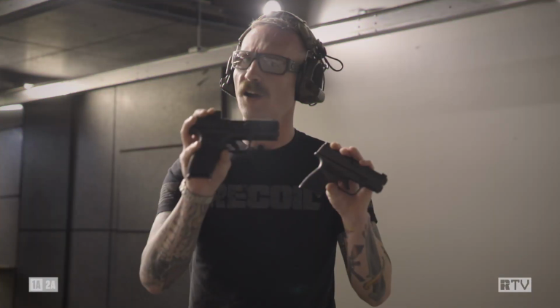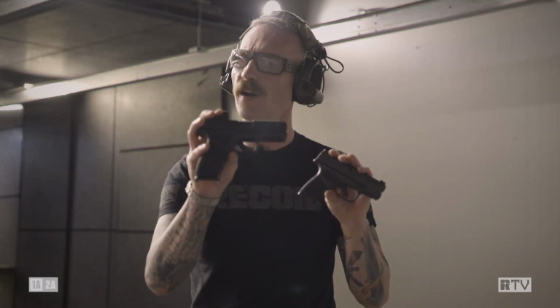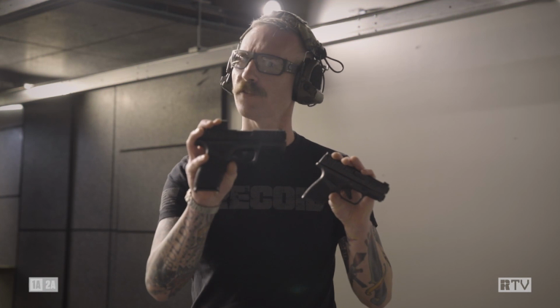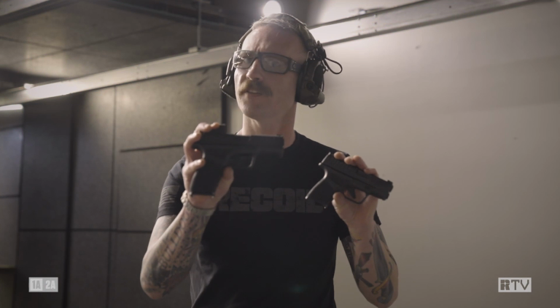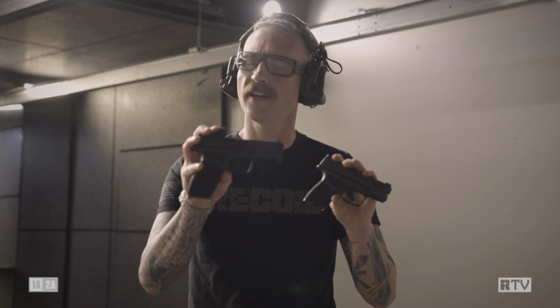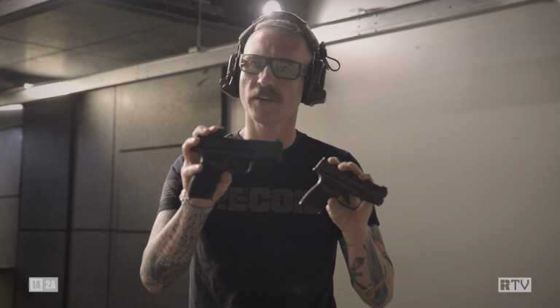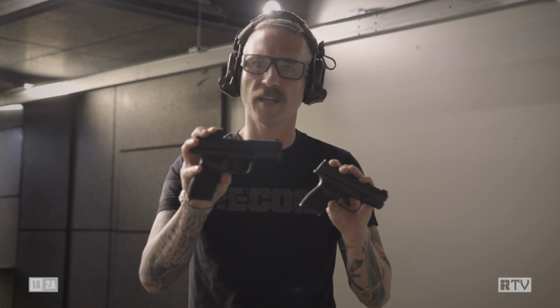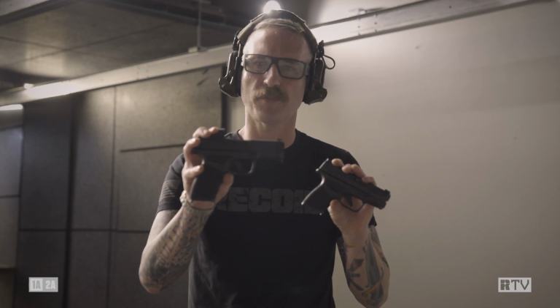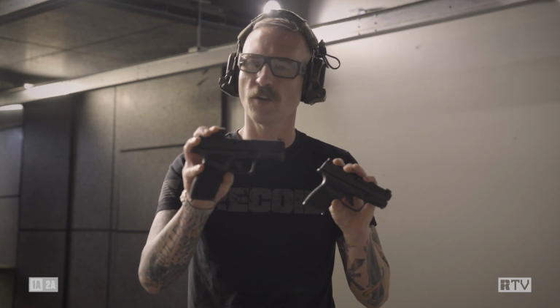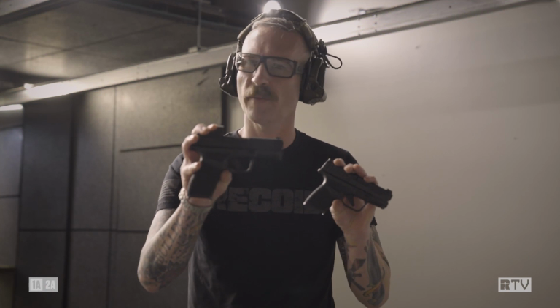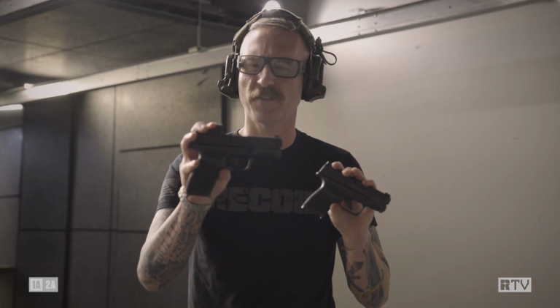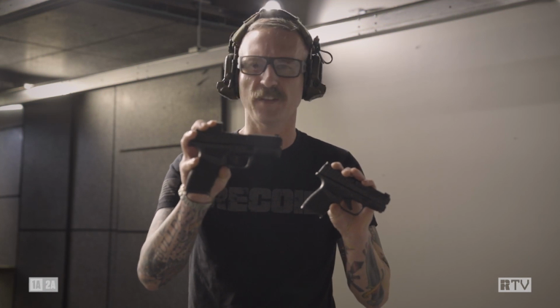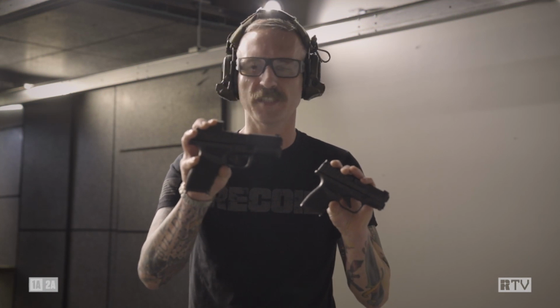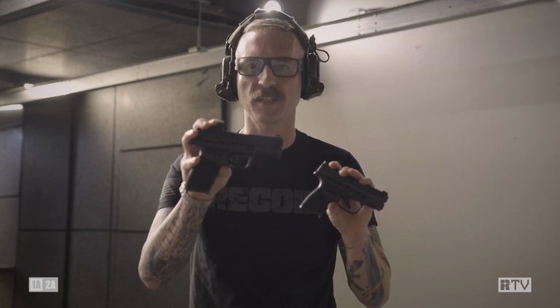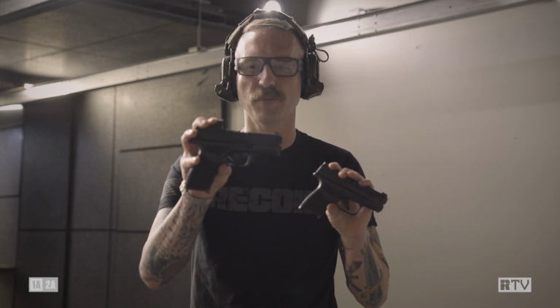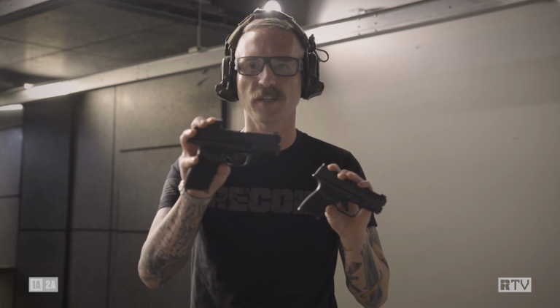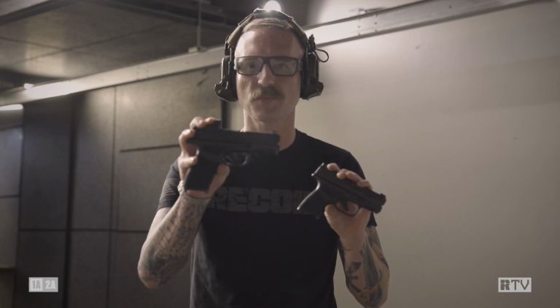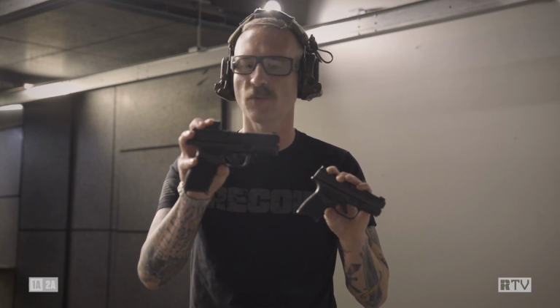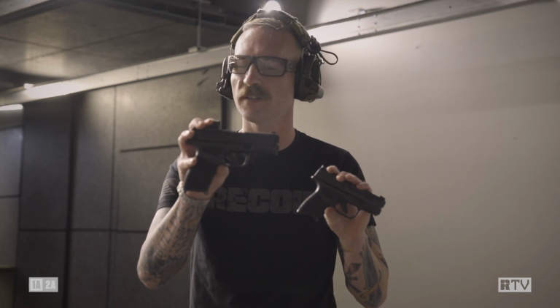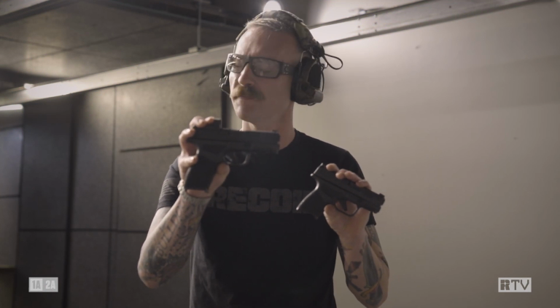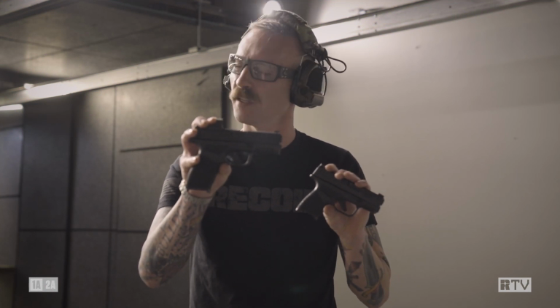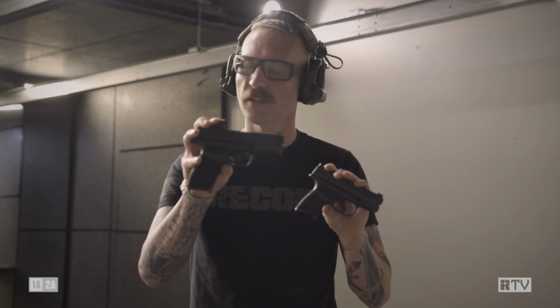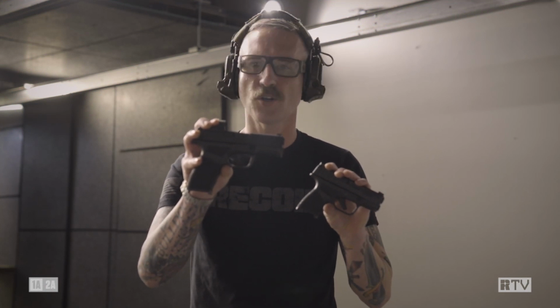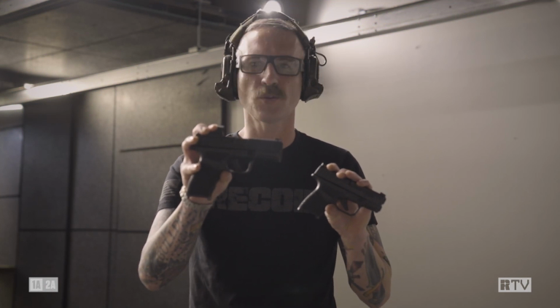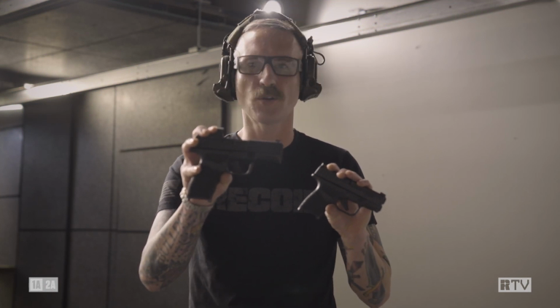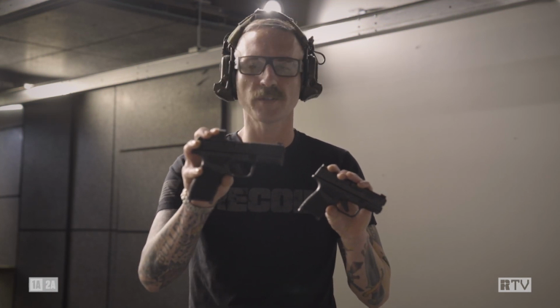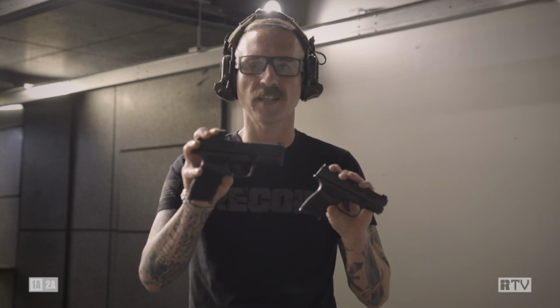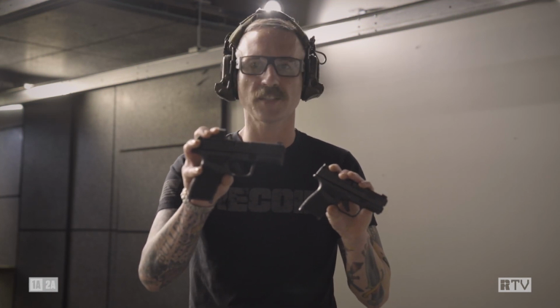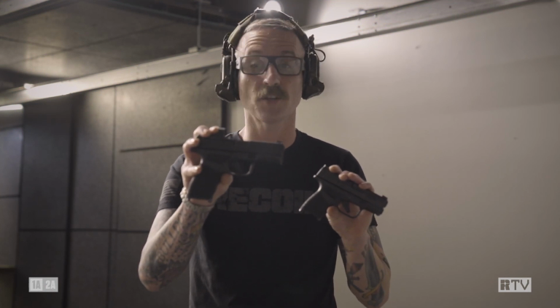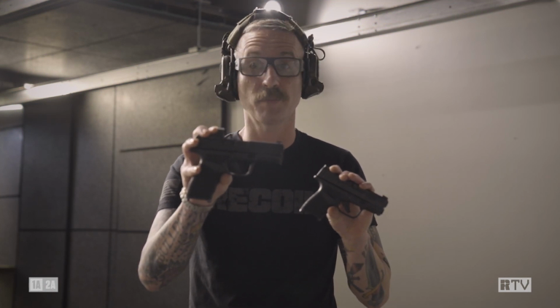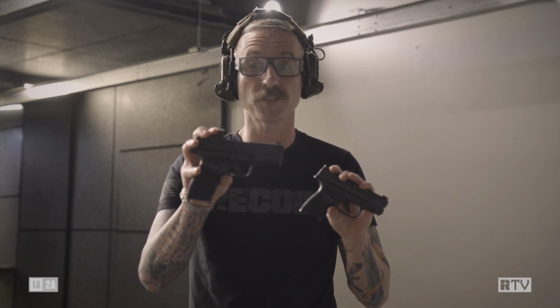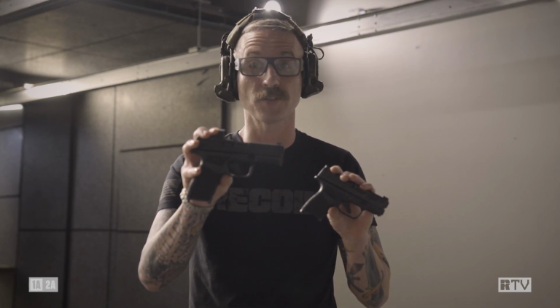However, the Hellcat Pro — man — 15 plus one total. Goldilocks zone pistol.